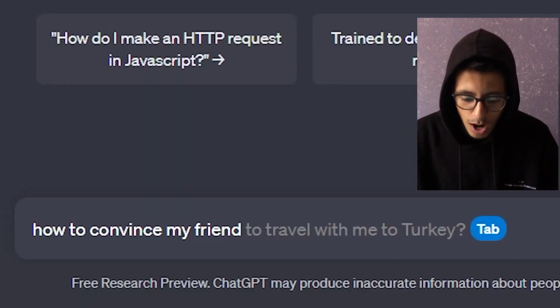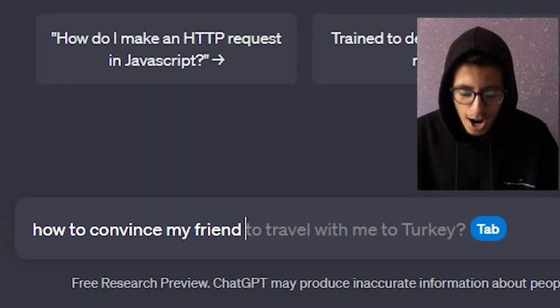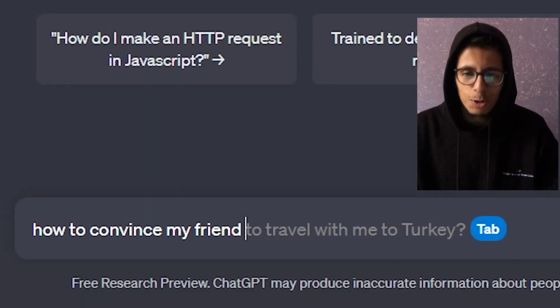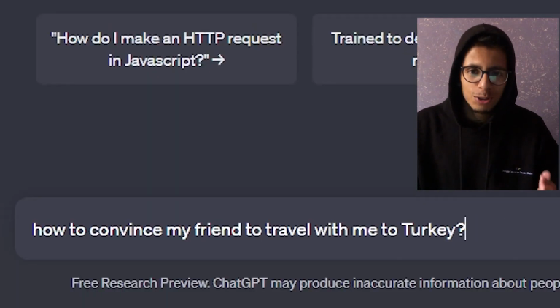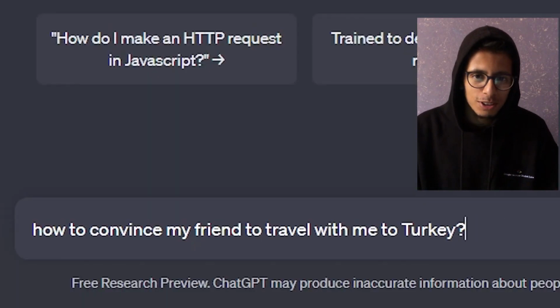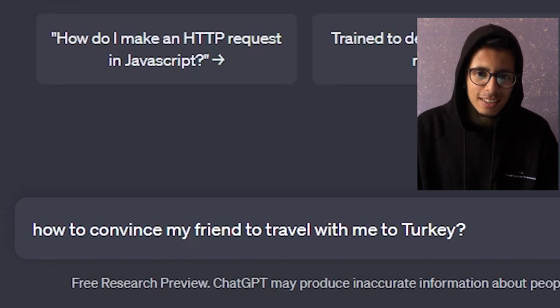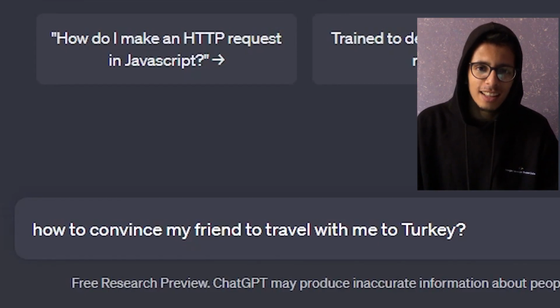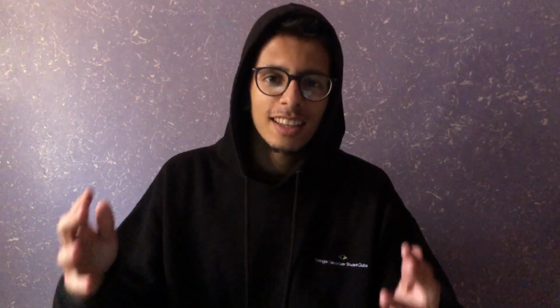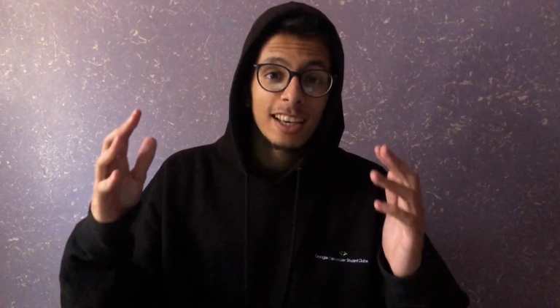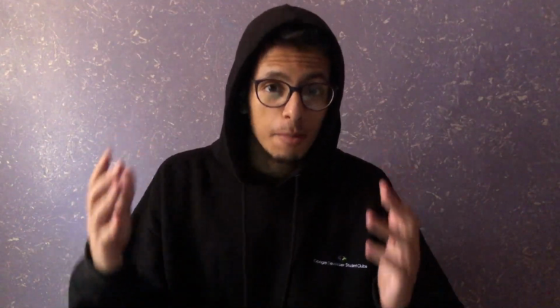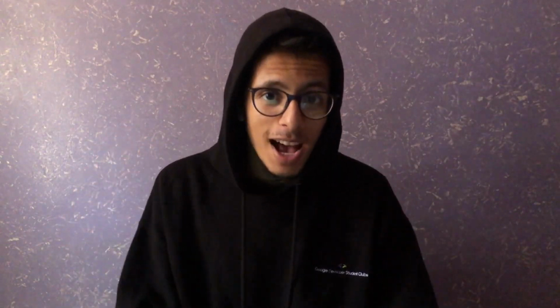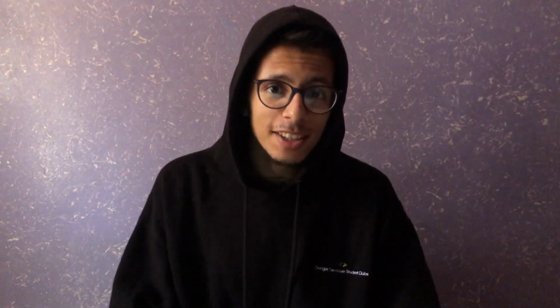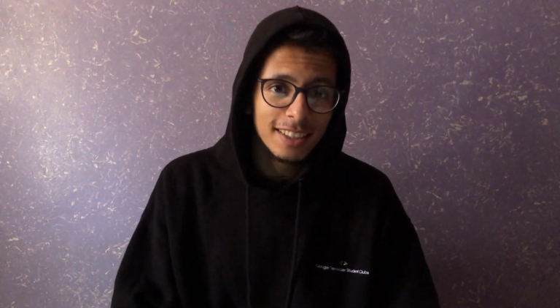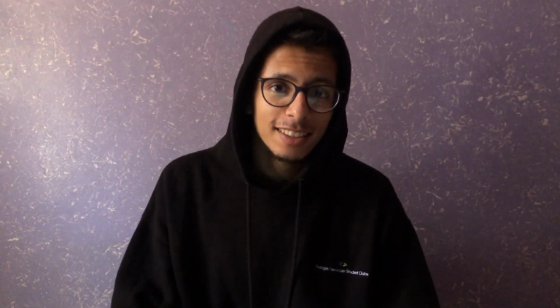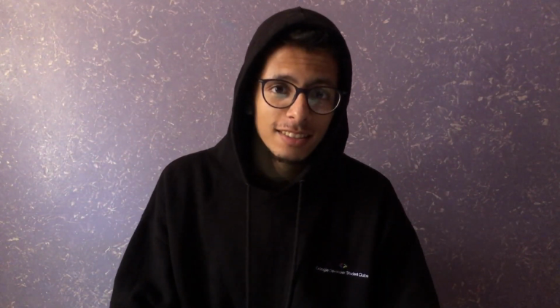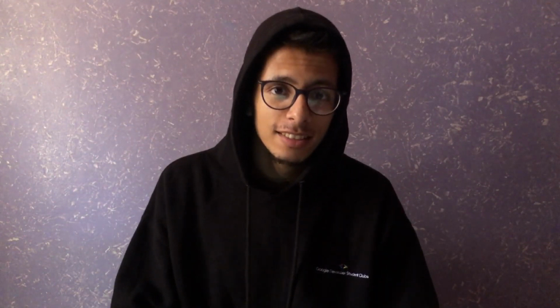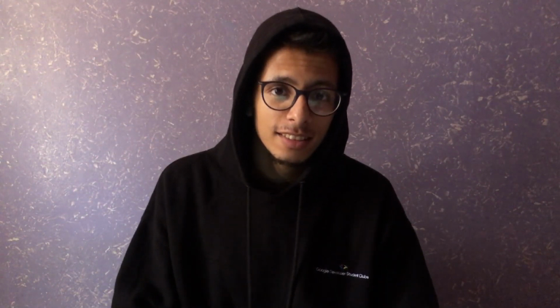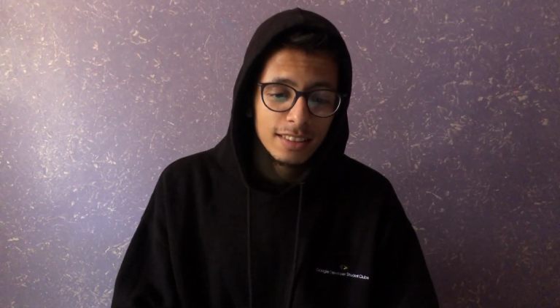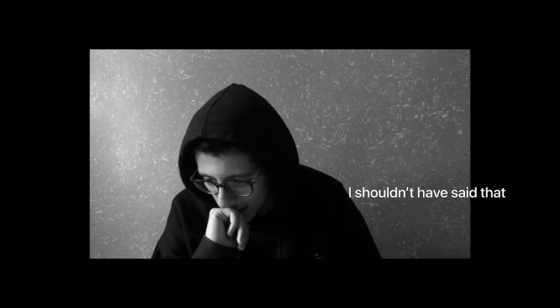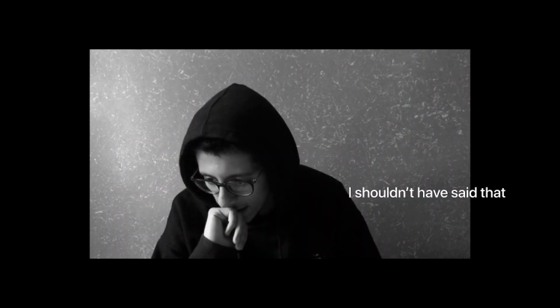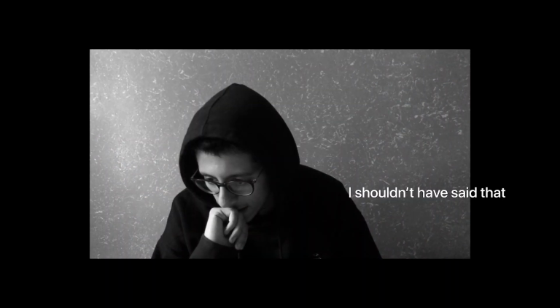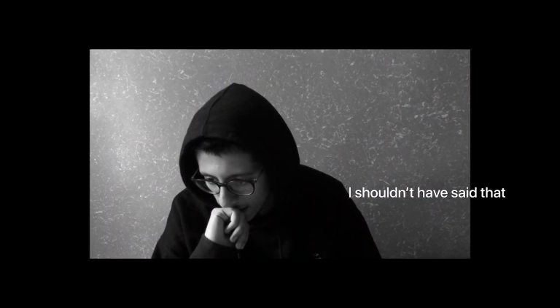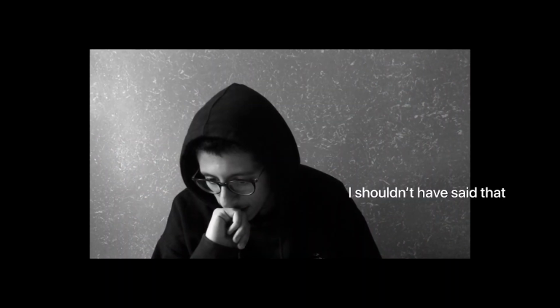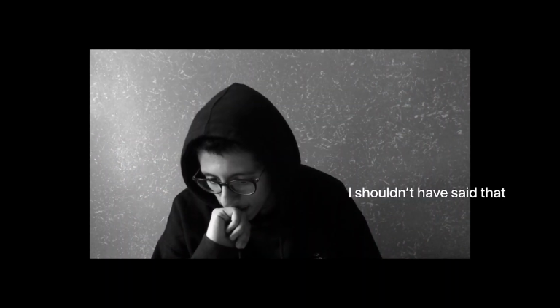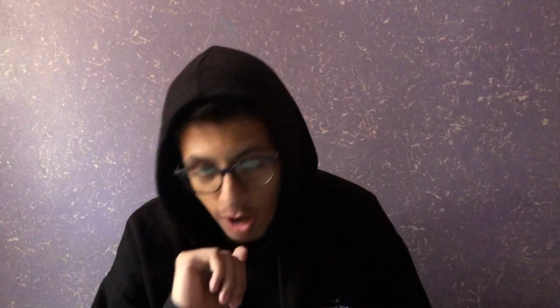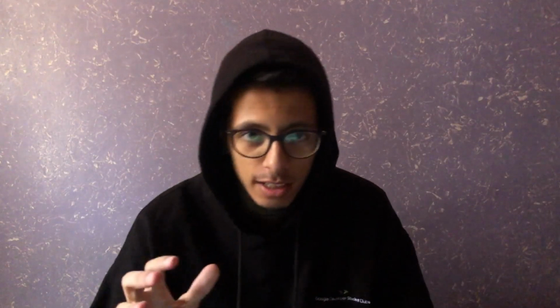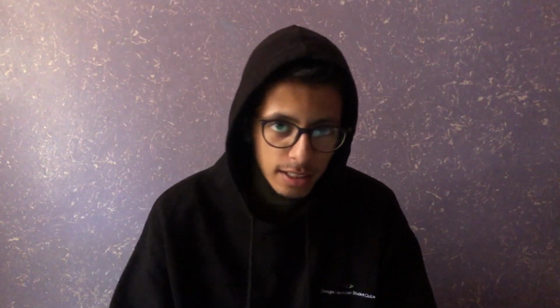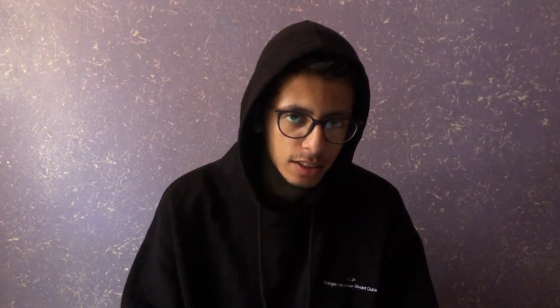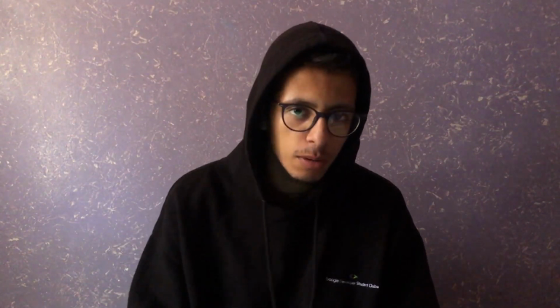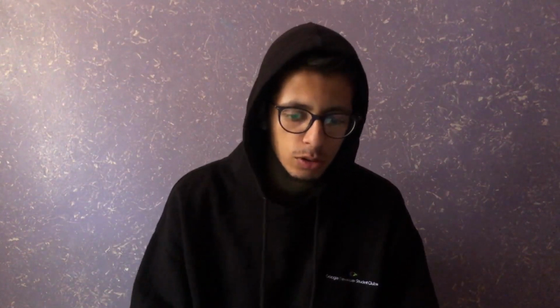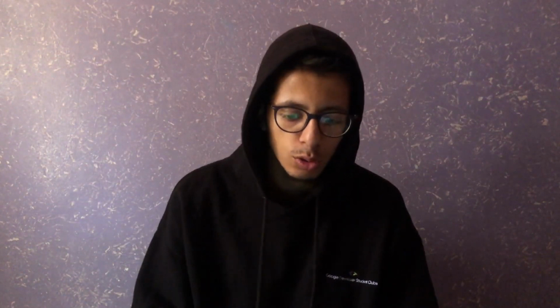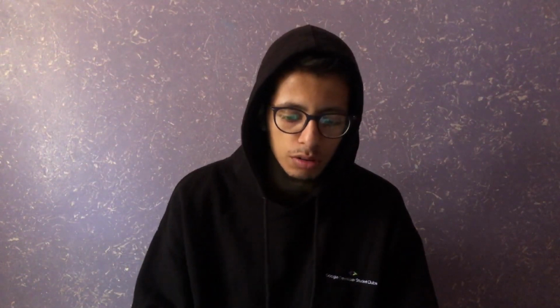Wow, did you see that? It's magic! Okay, let's talk about the struggles.